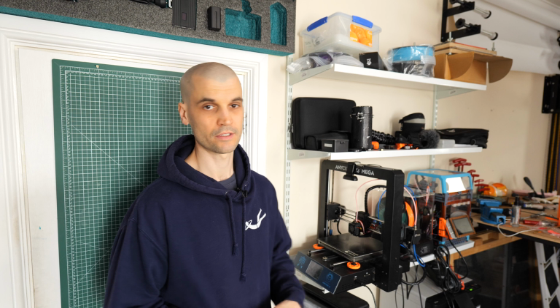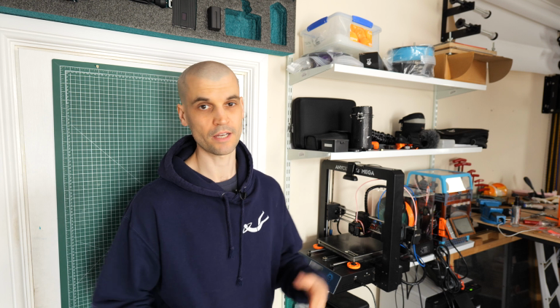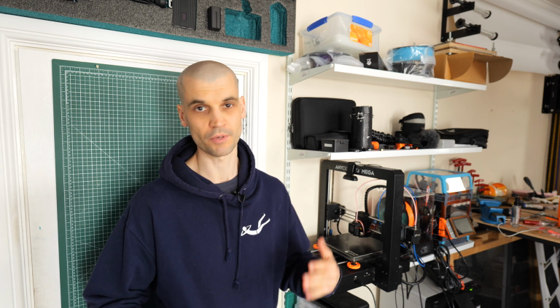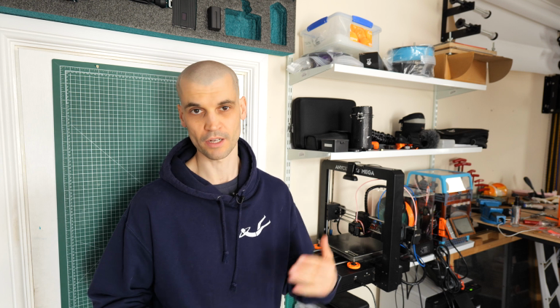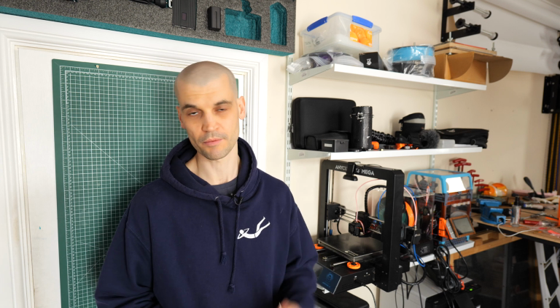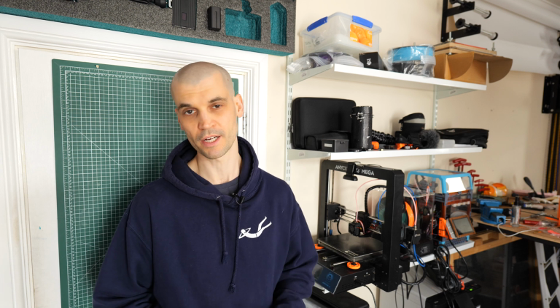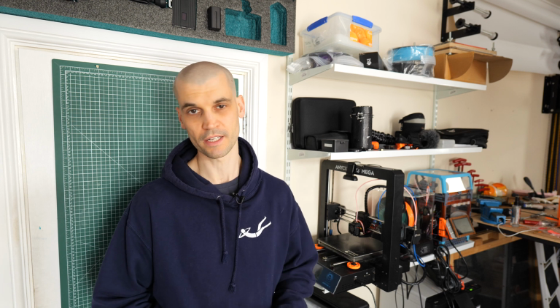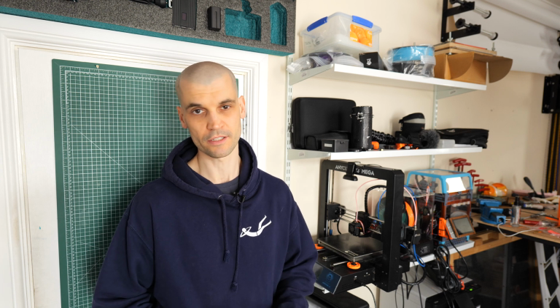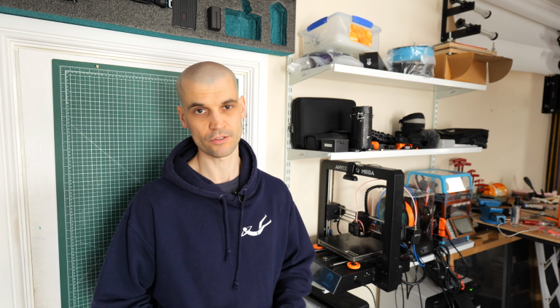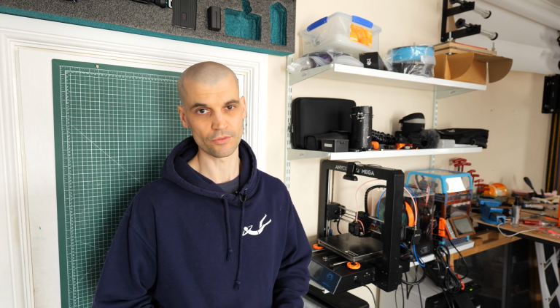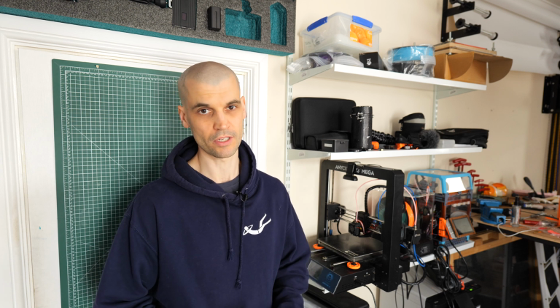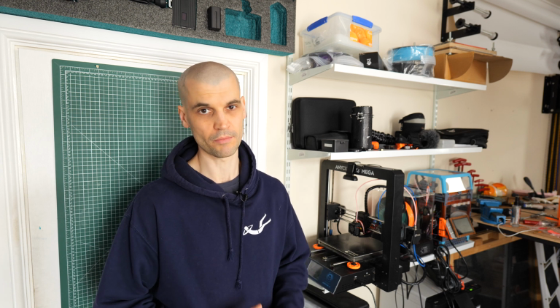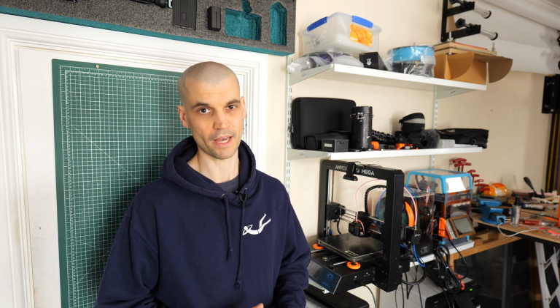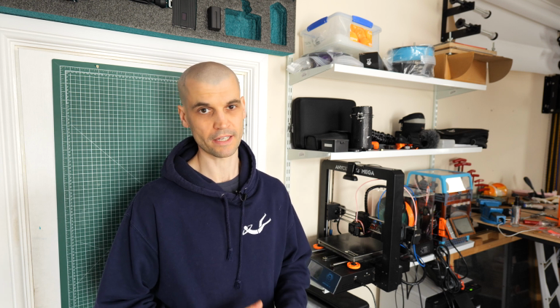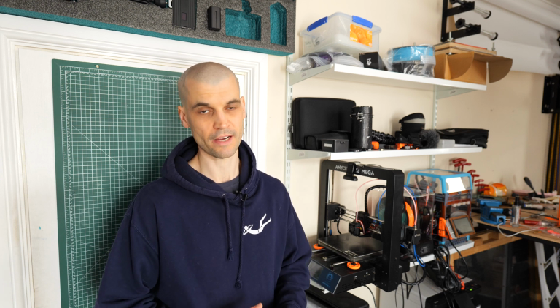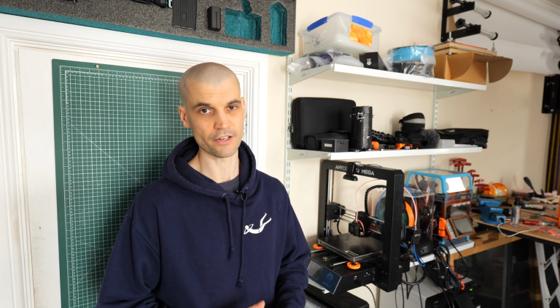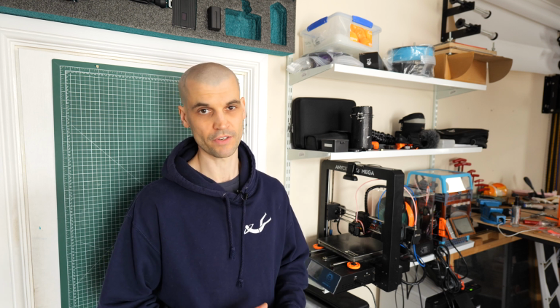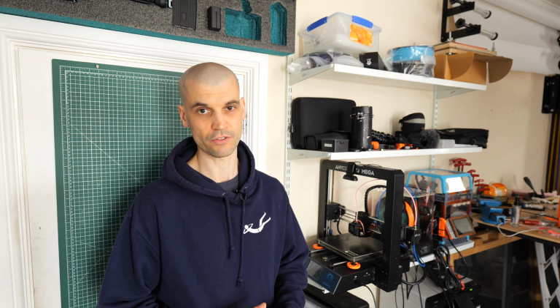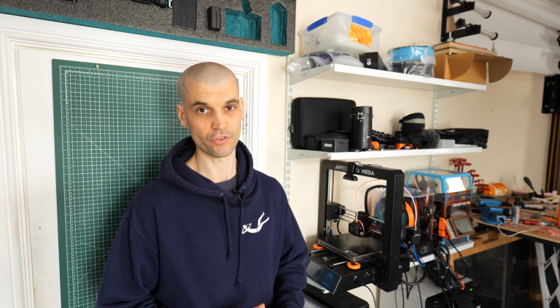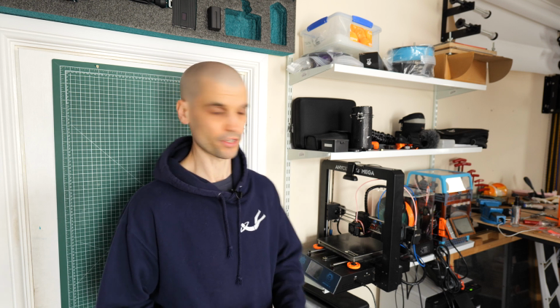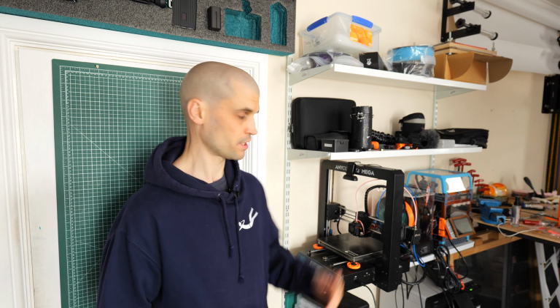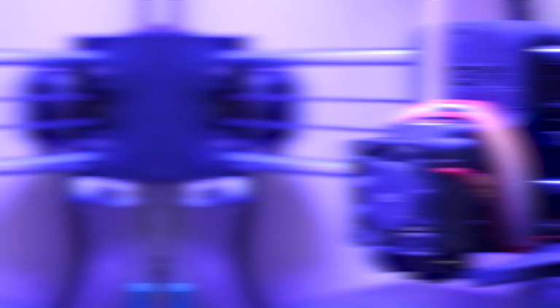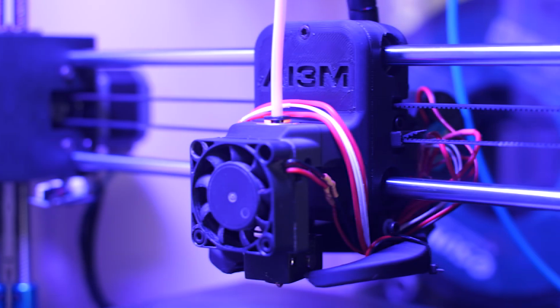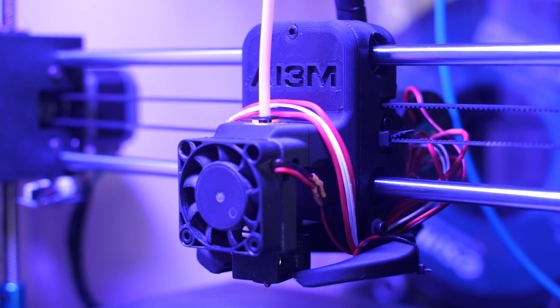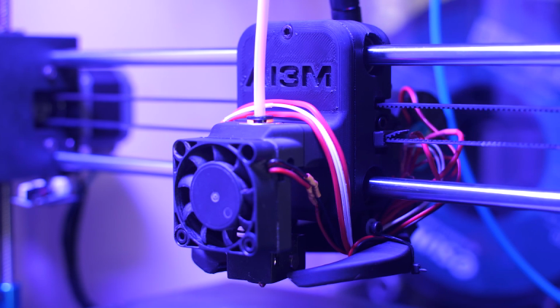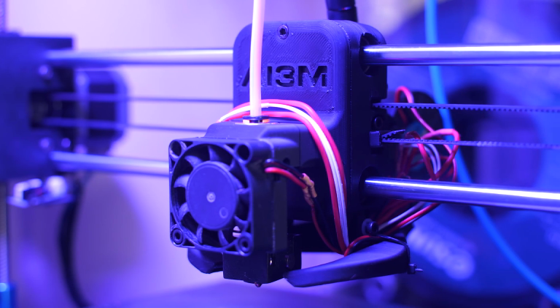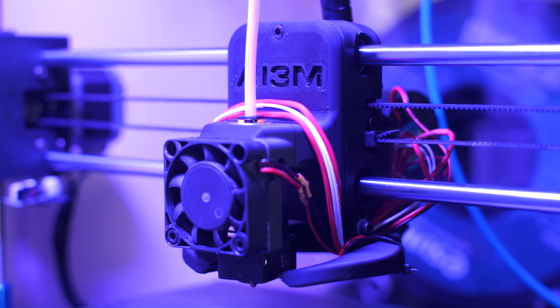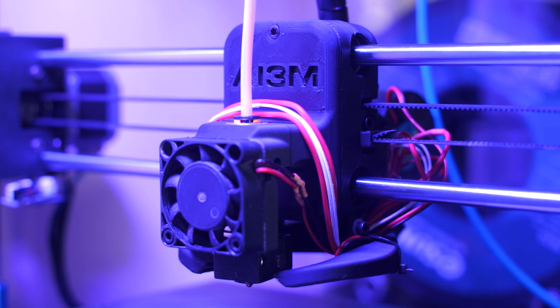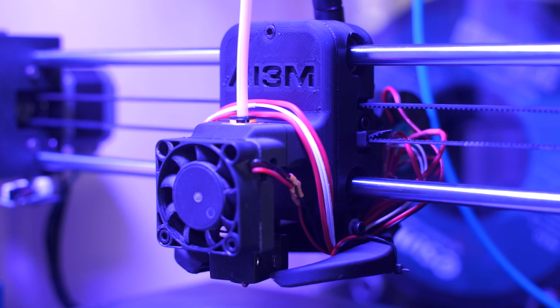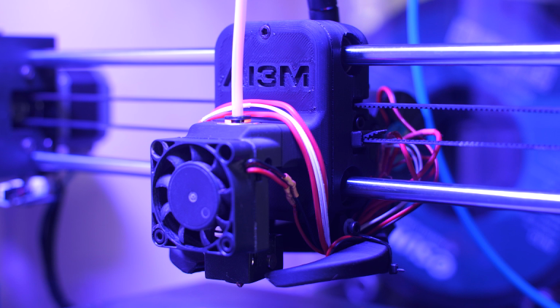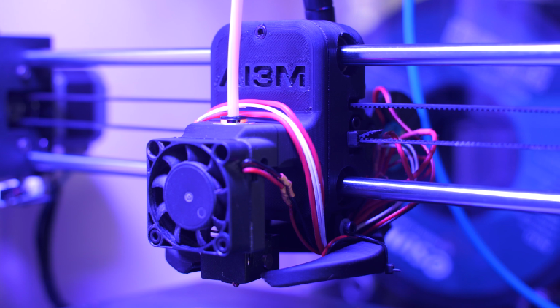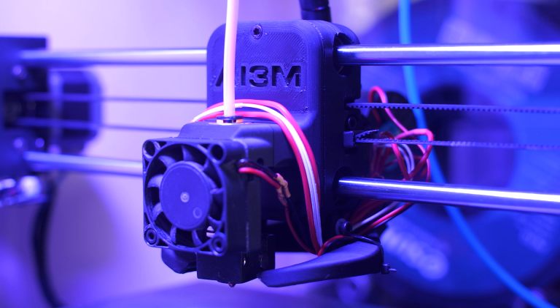Today we're going to upgrade and install the Mega X carriage version 4. You can actually see it already placed here.